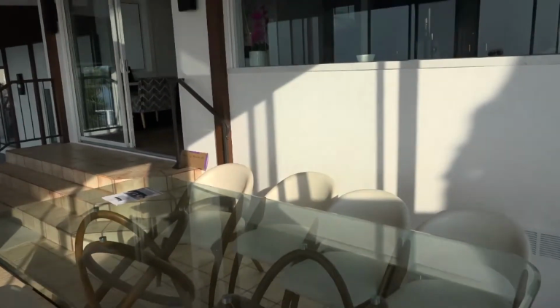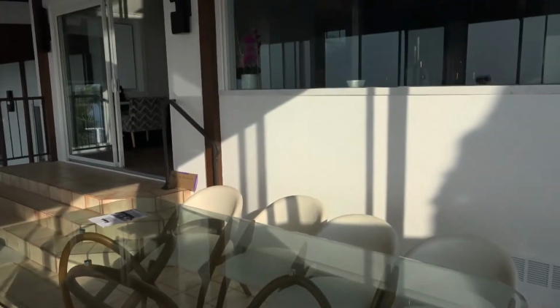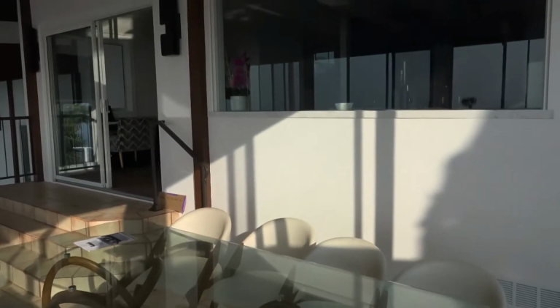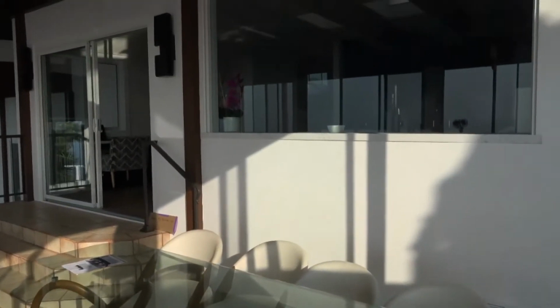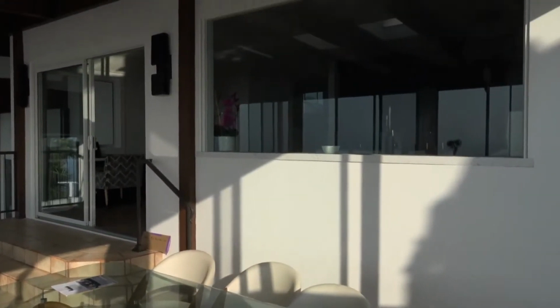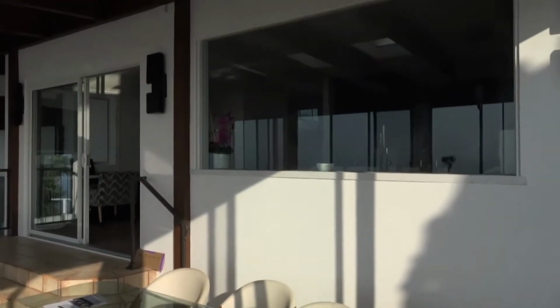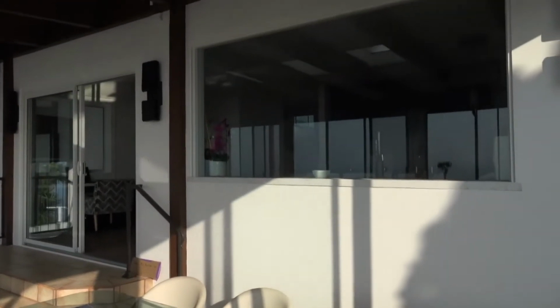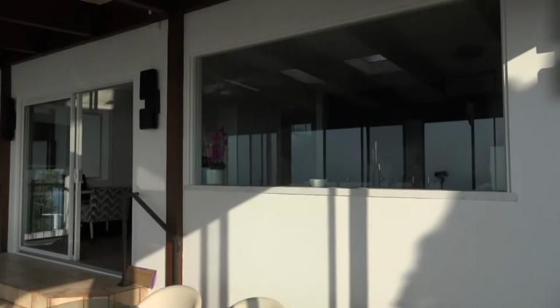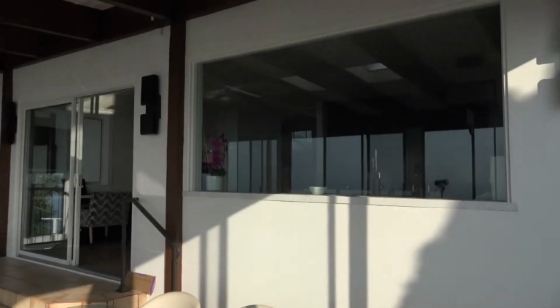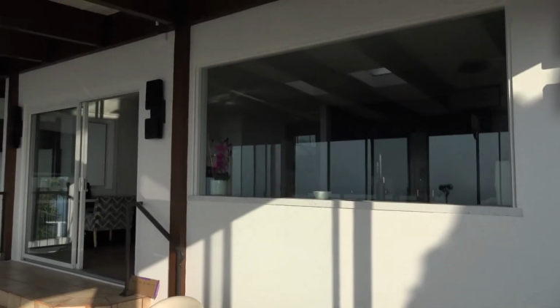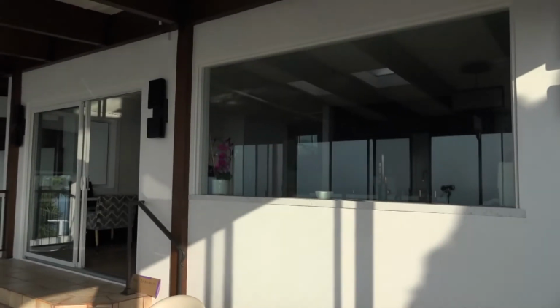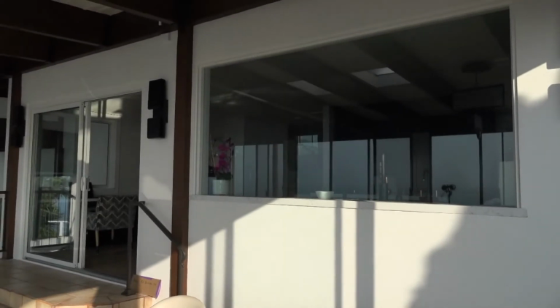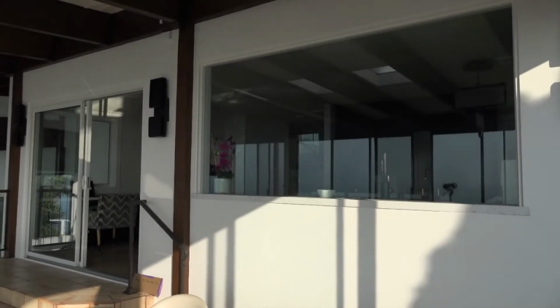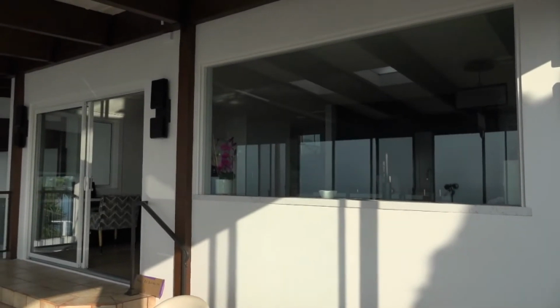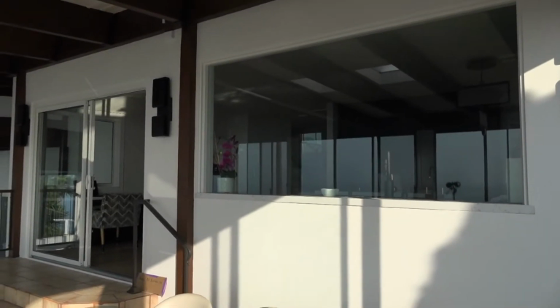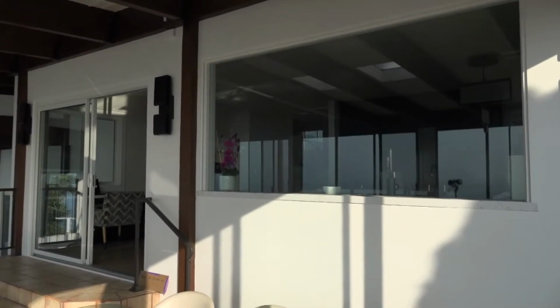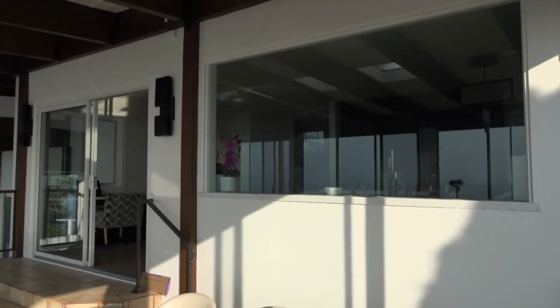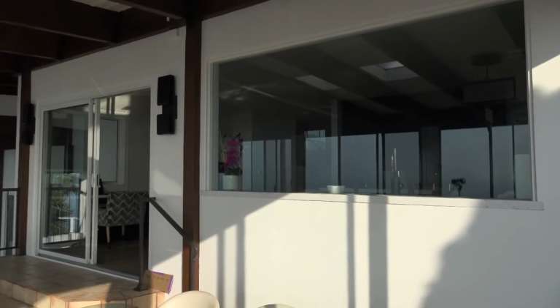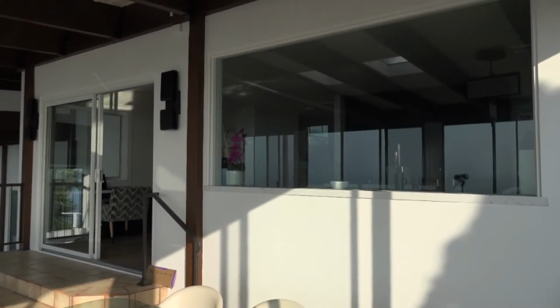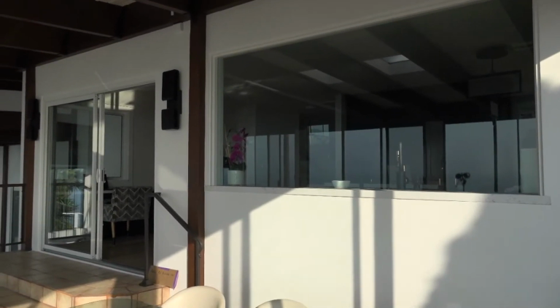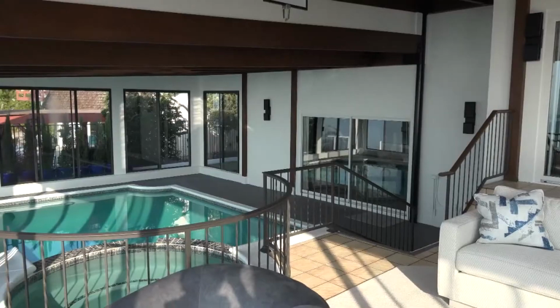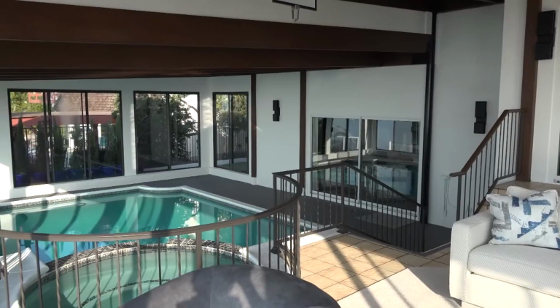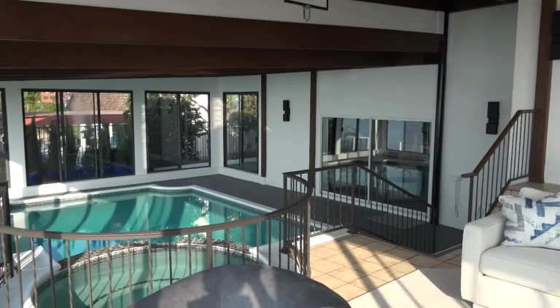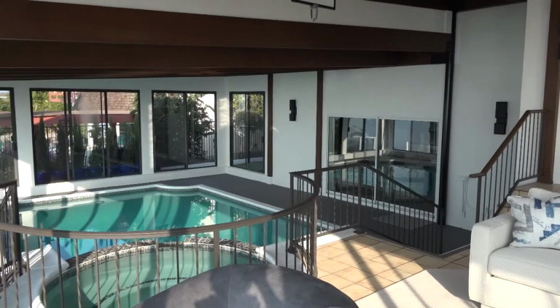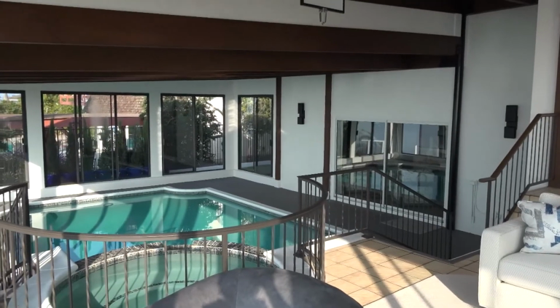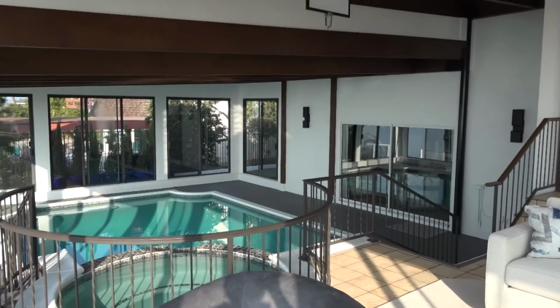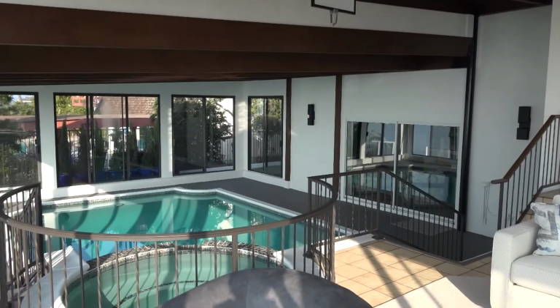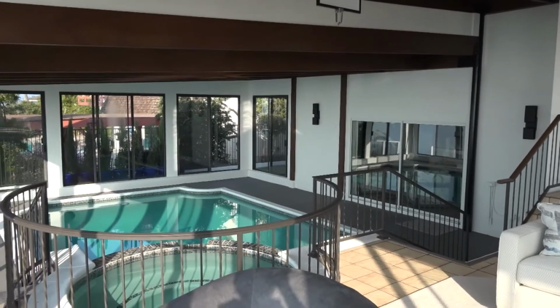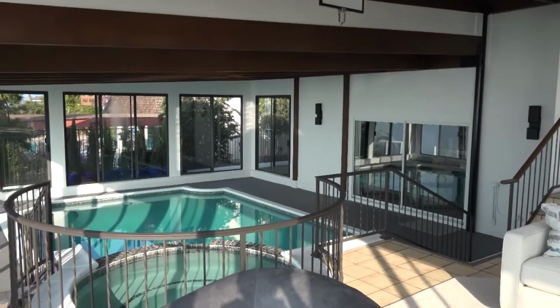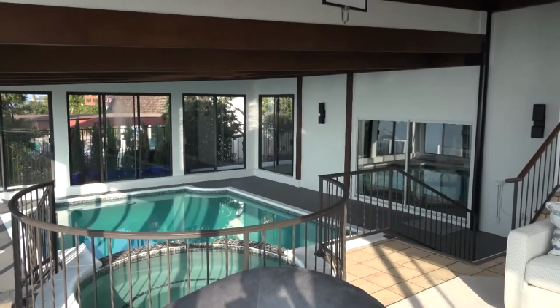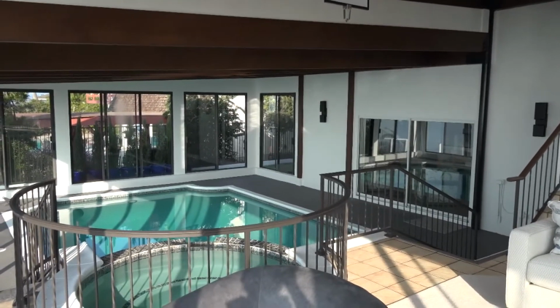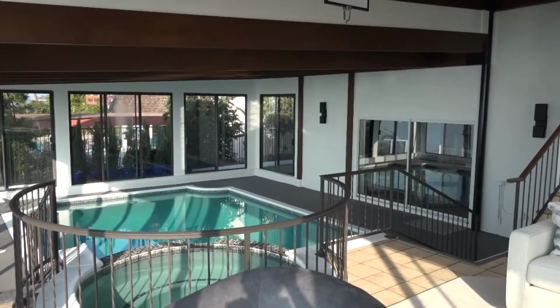We have expanded this window so that you get more light into the kitchen and a better view.